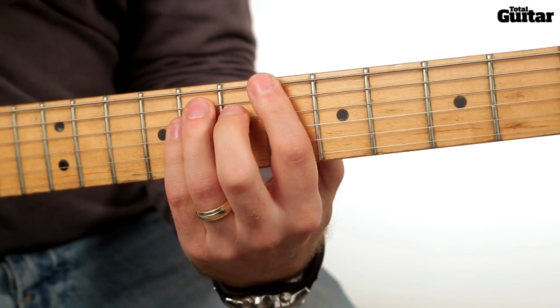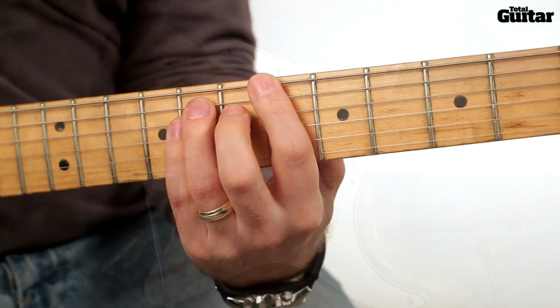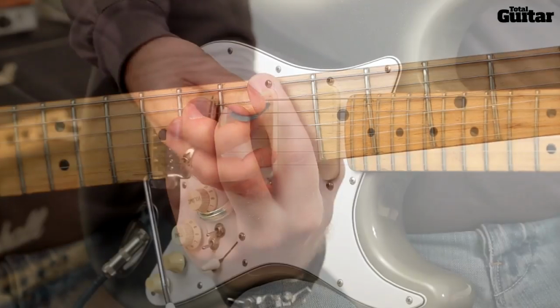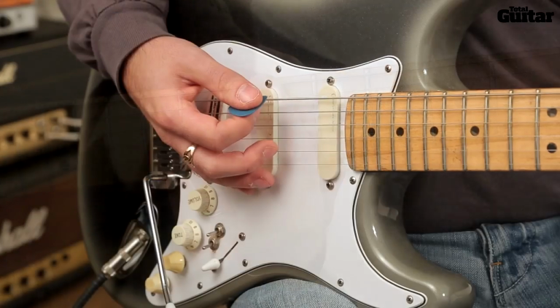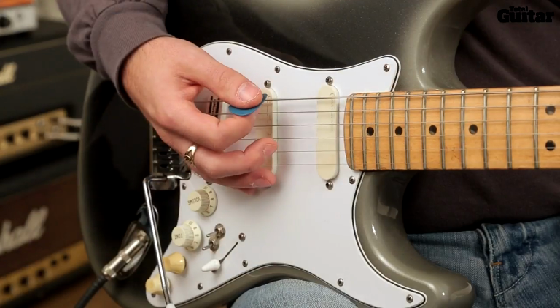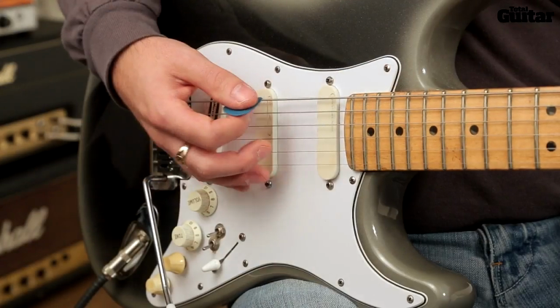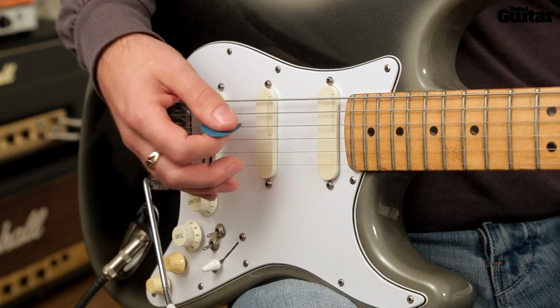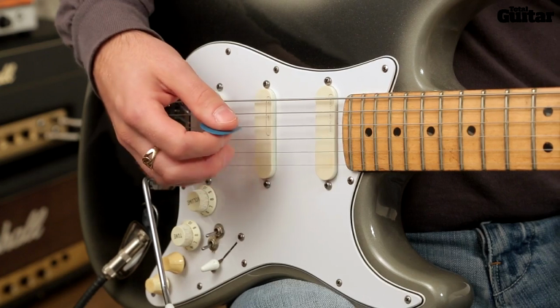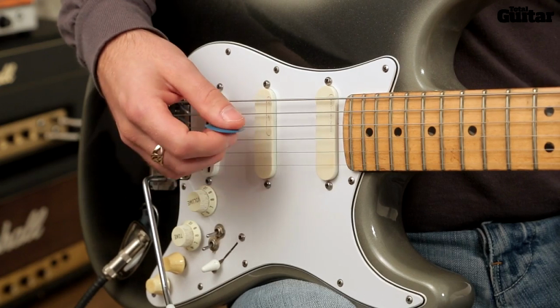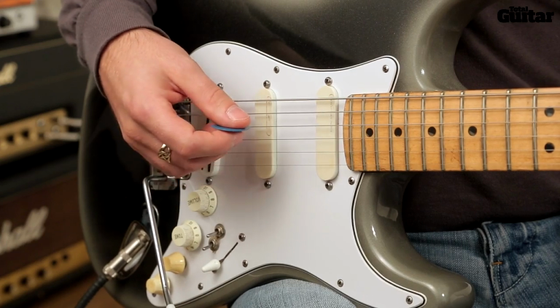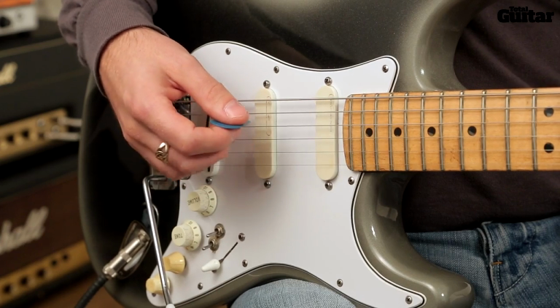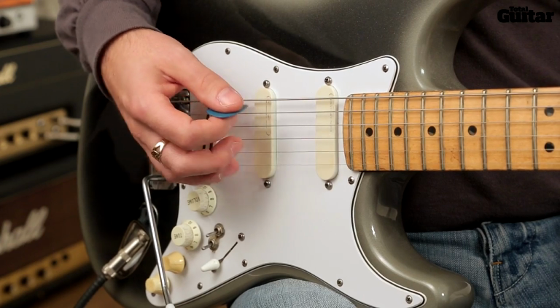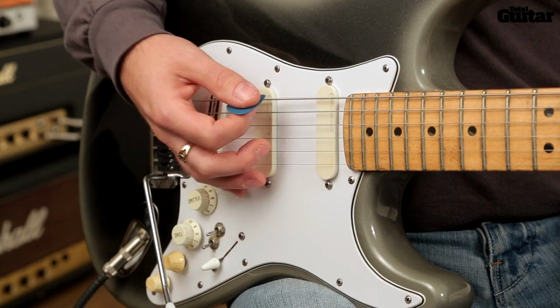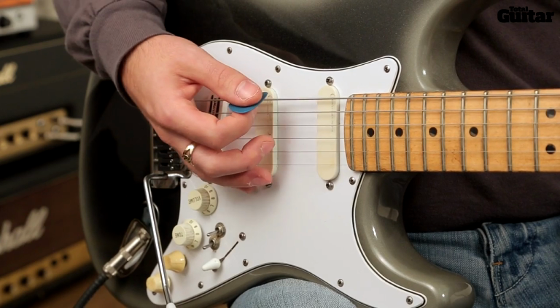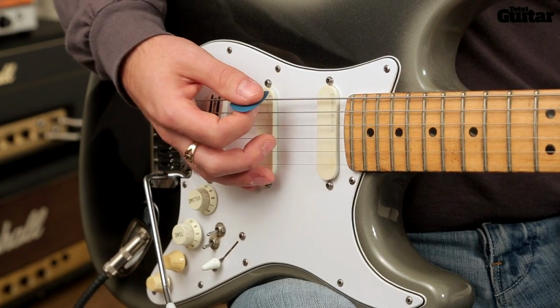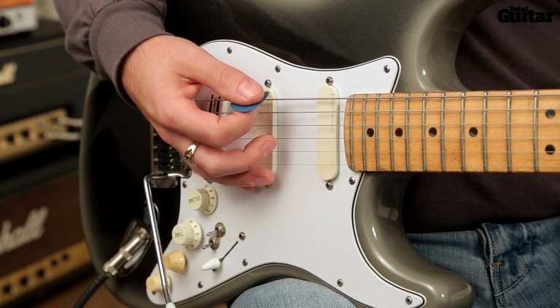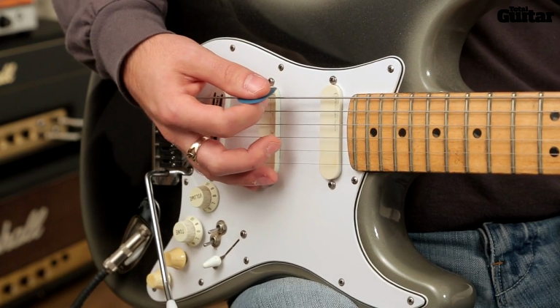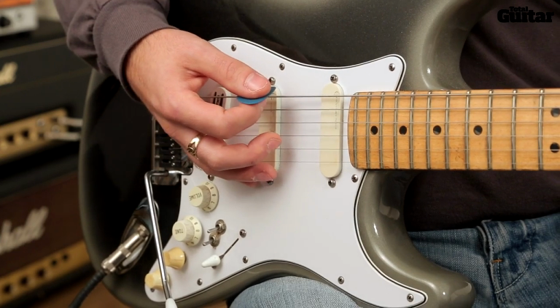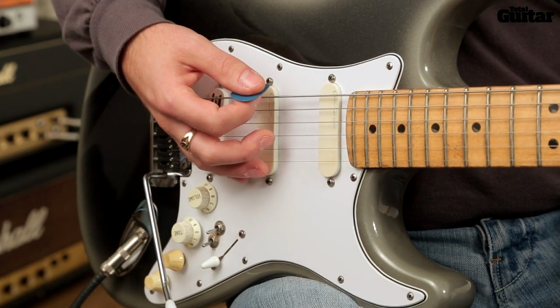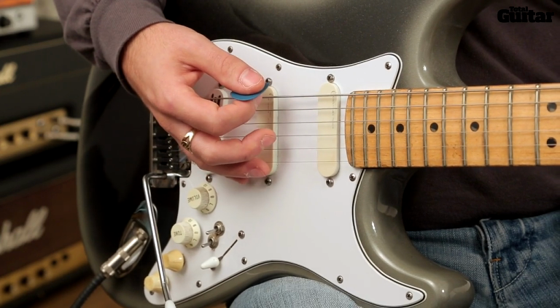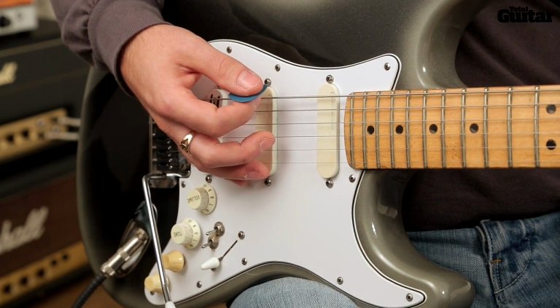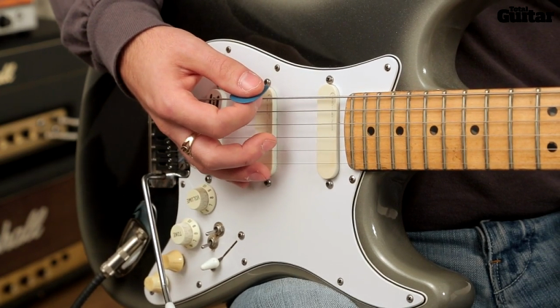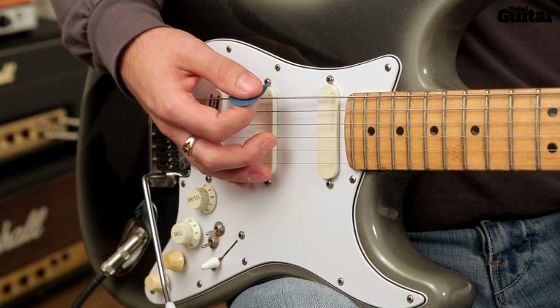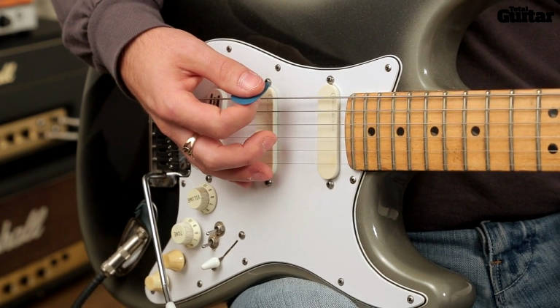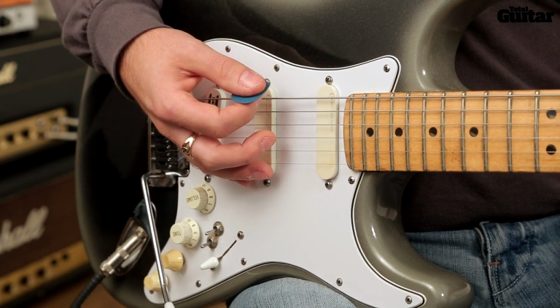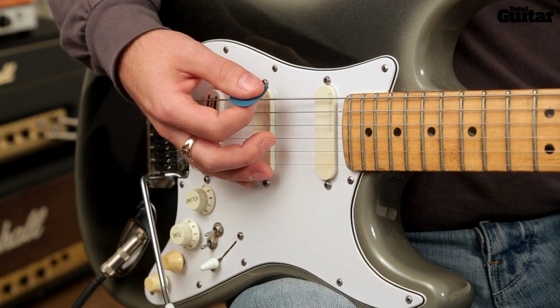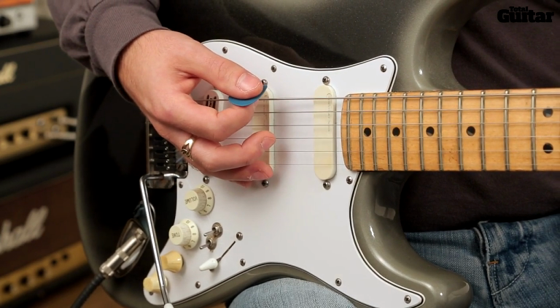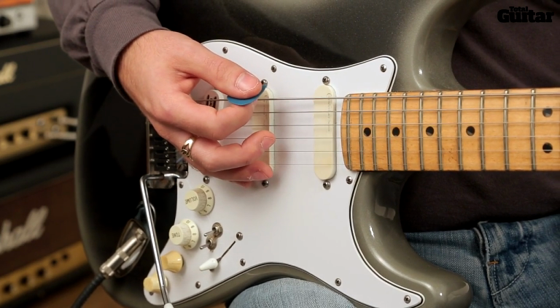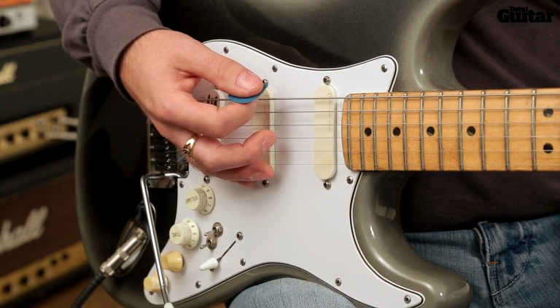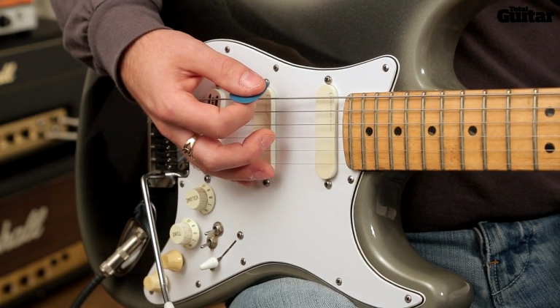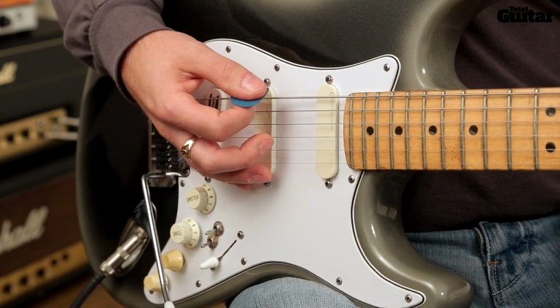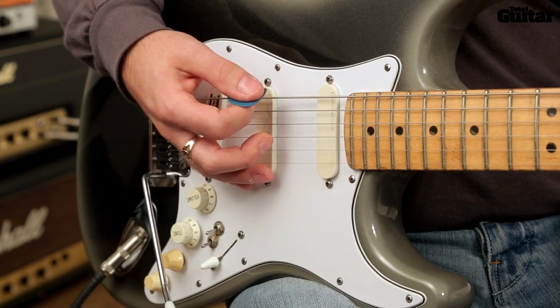Play 8 down-strokes on the Ab power chord, 6 down-strokes on the Bb, and then a quick down-up to finish.